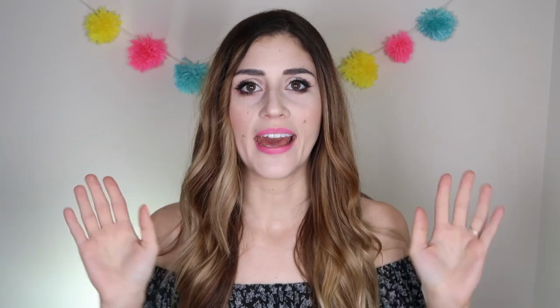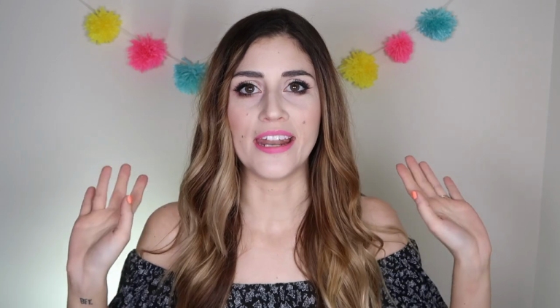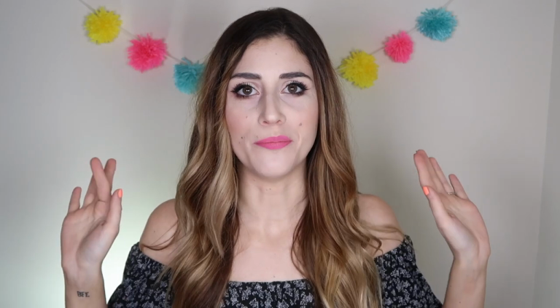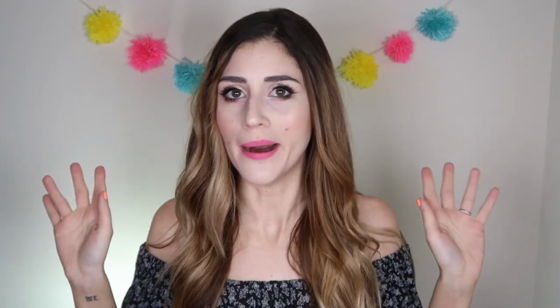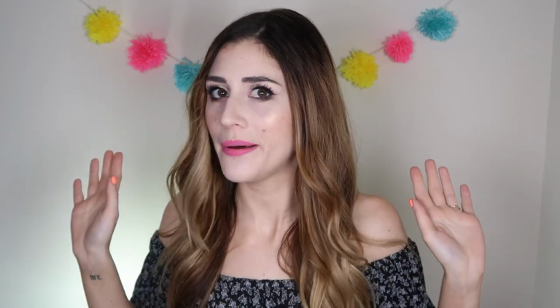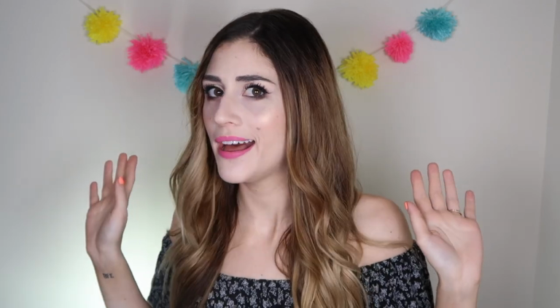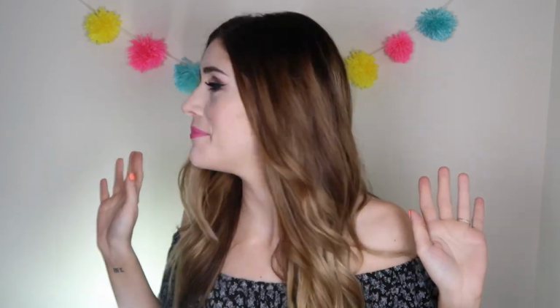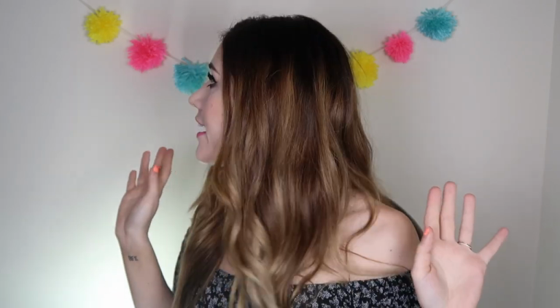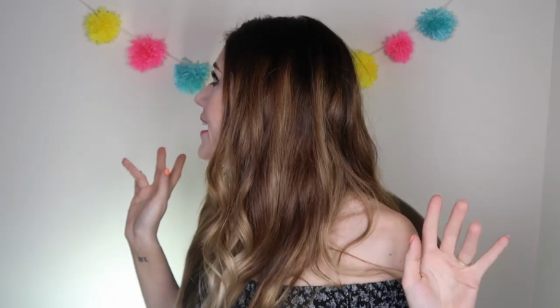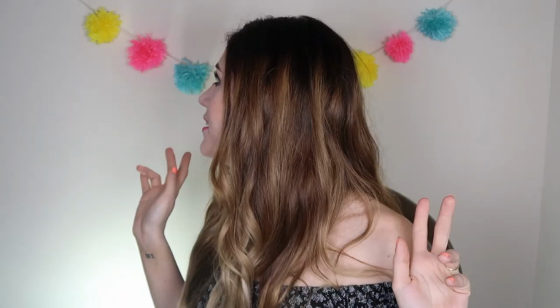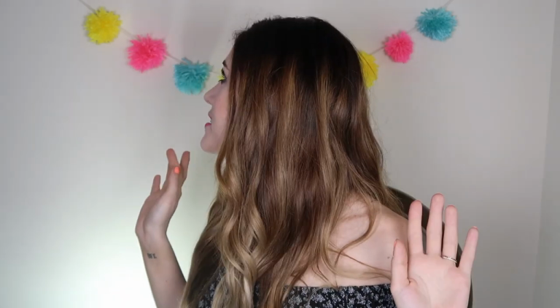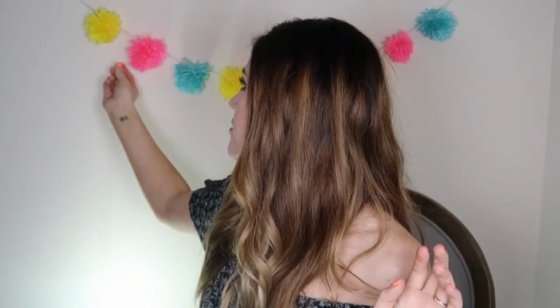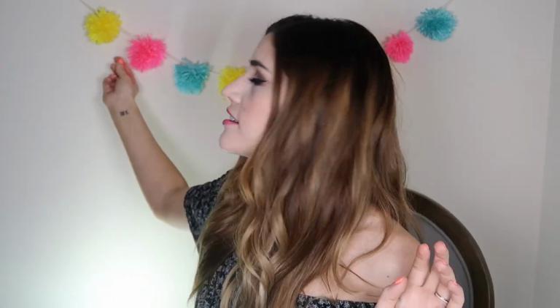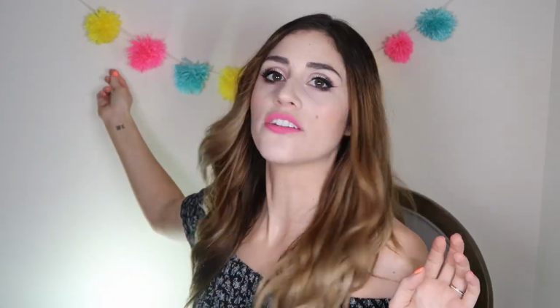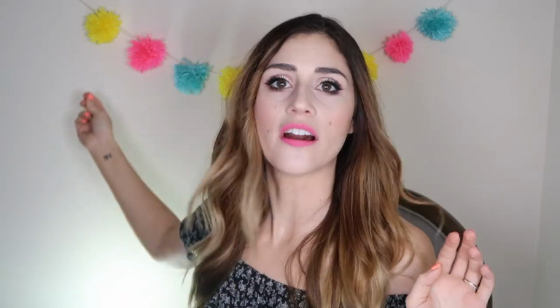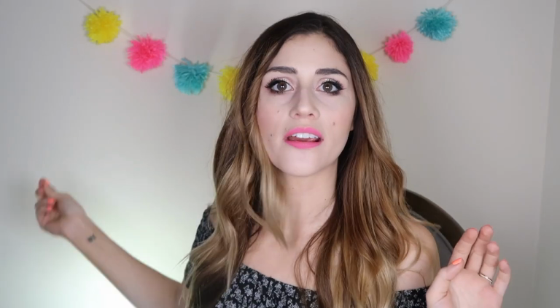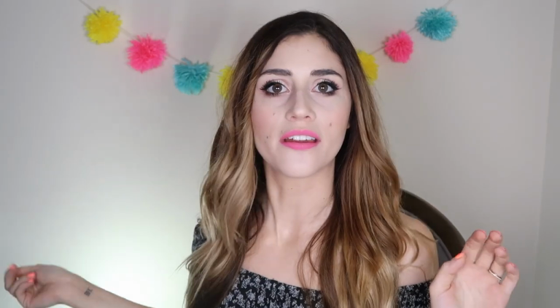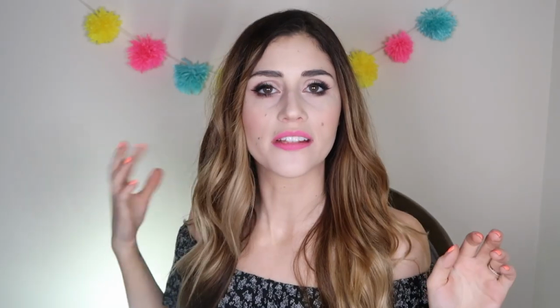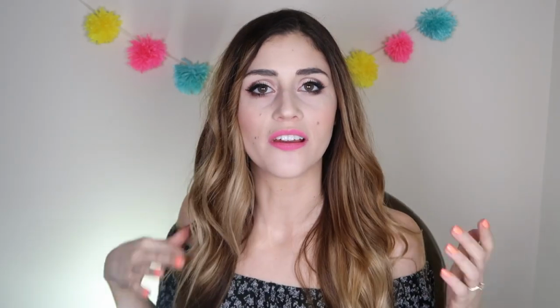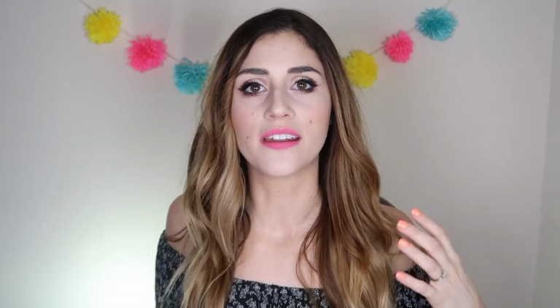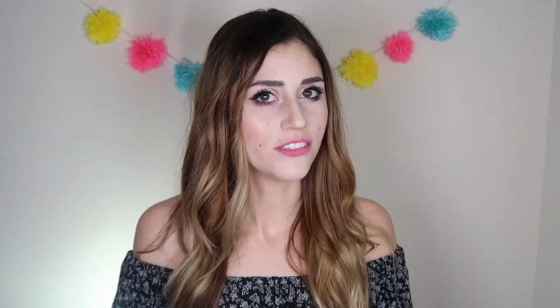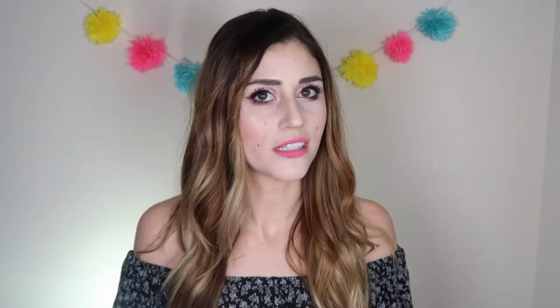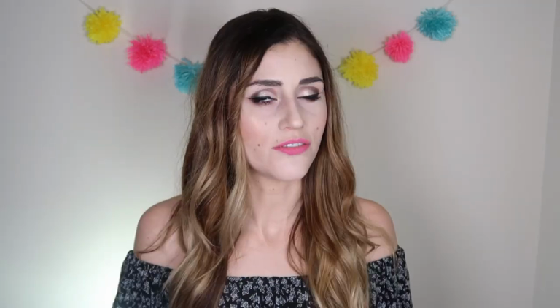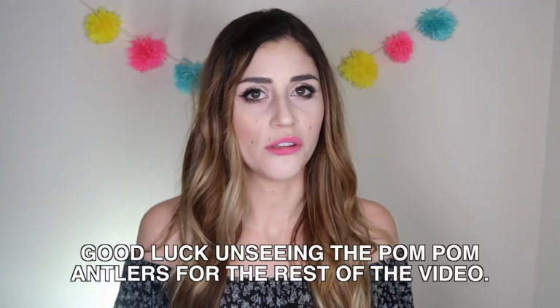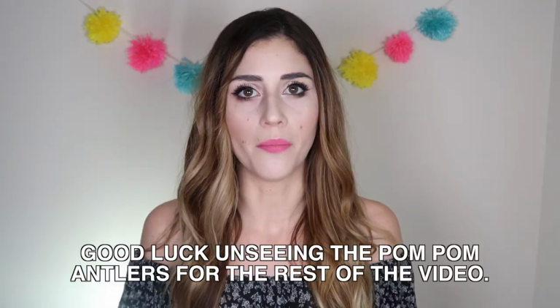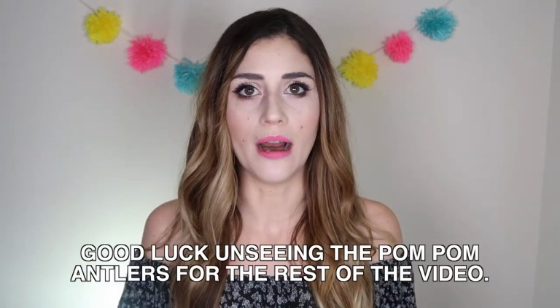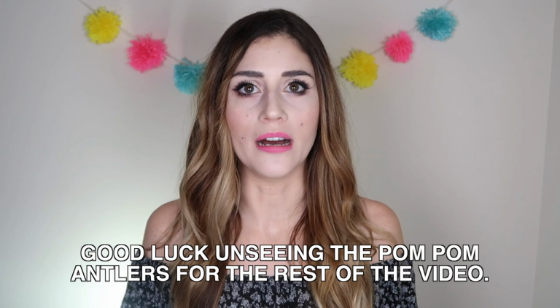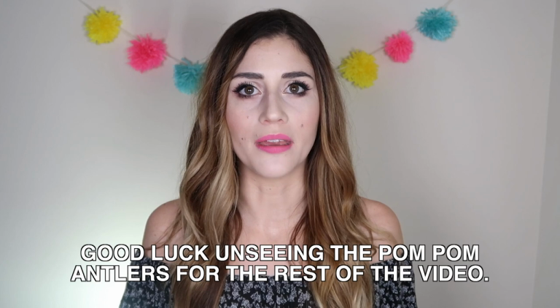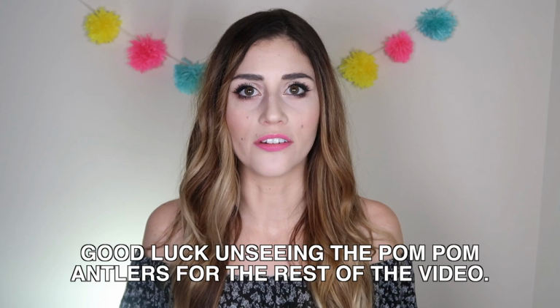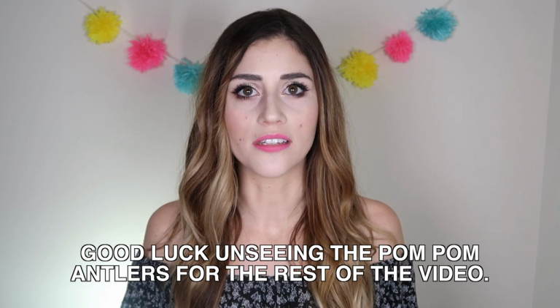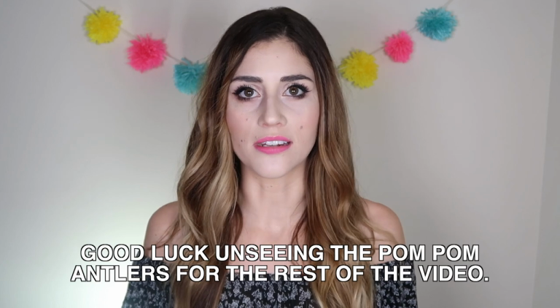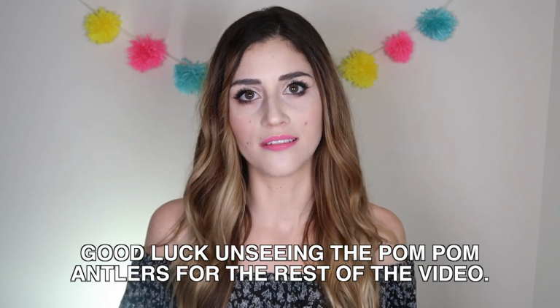I got a new pom-pom background. There's just a little dog hair there — that's fine. It looks like I have two little pom-pom antlers, doesn't it?